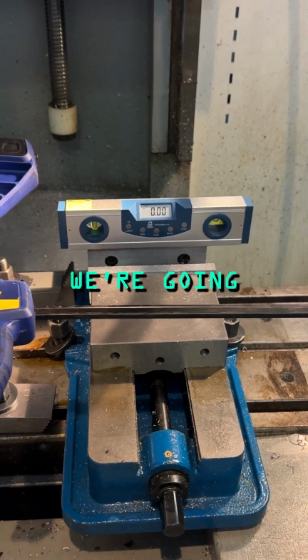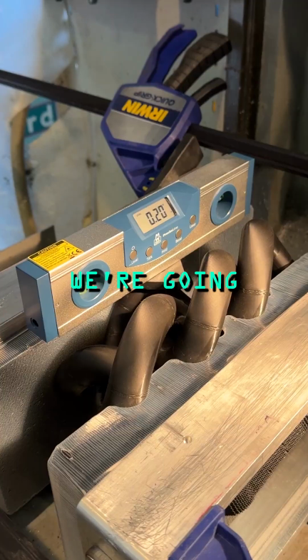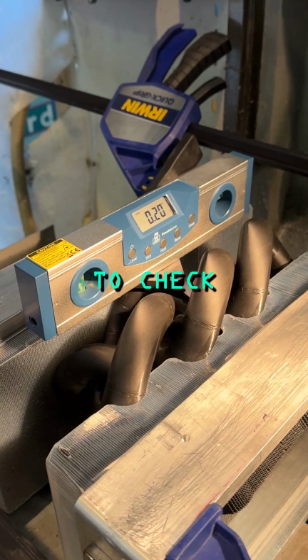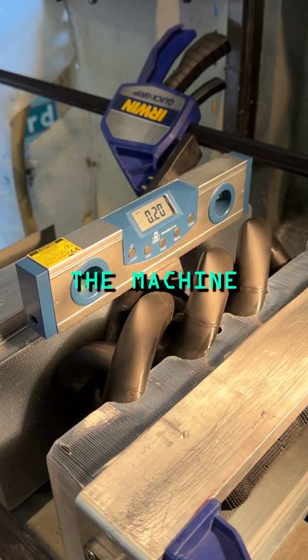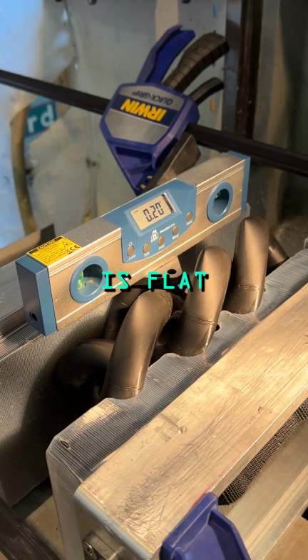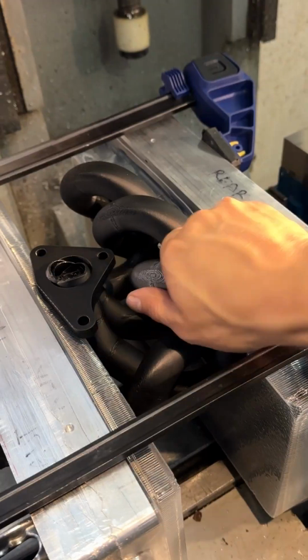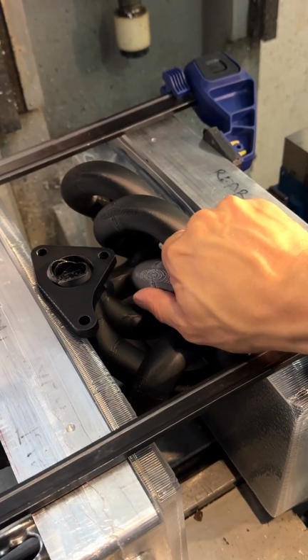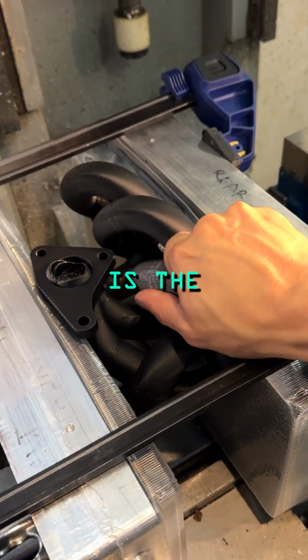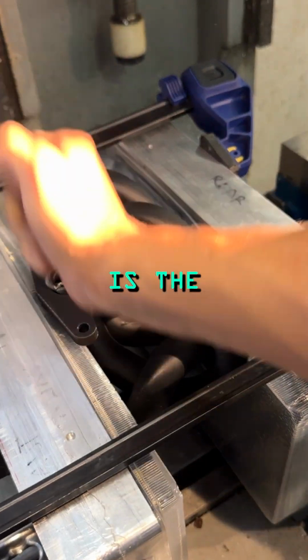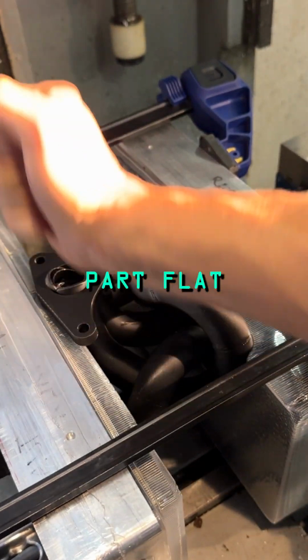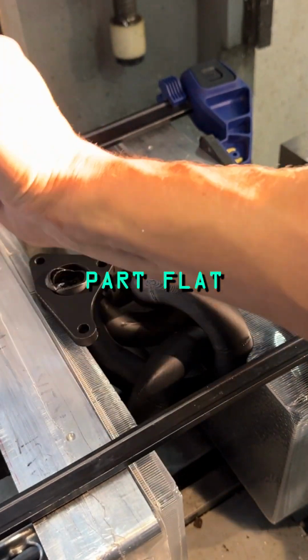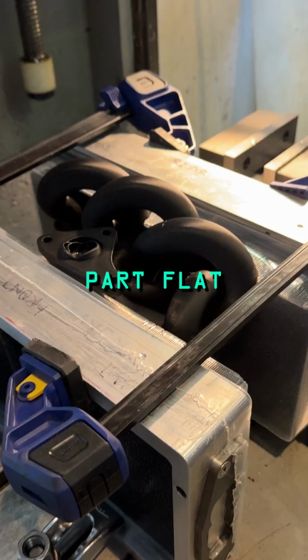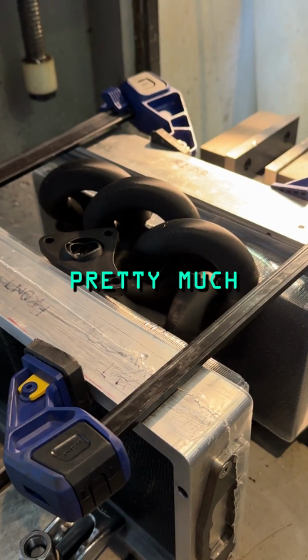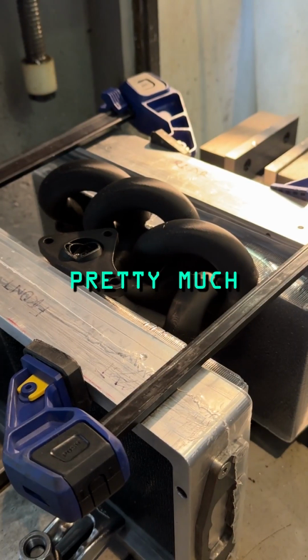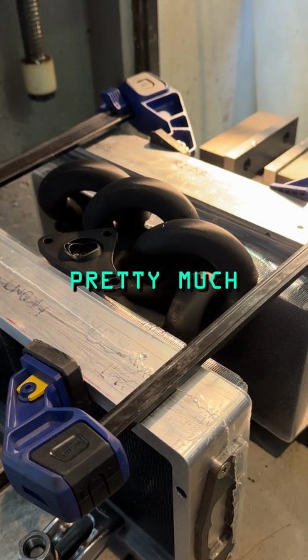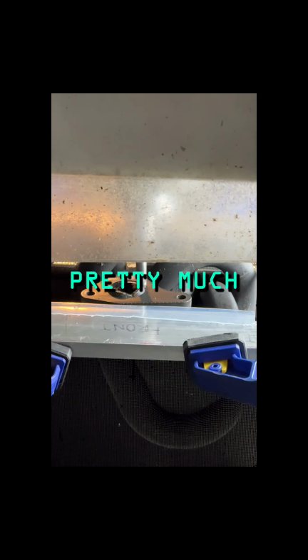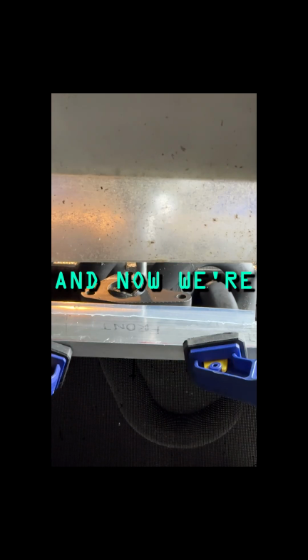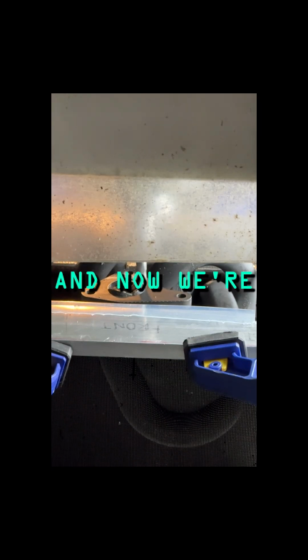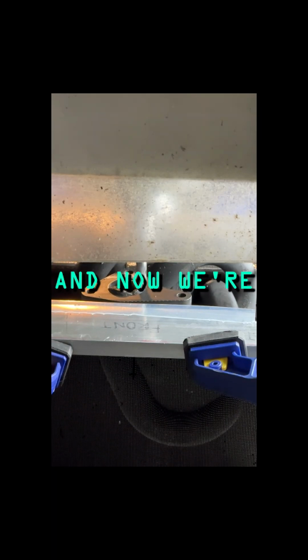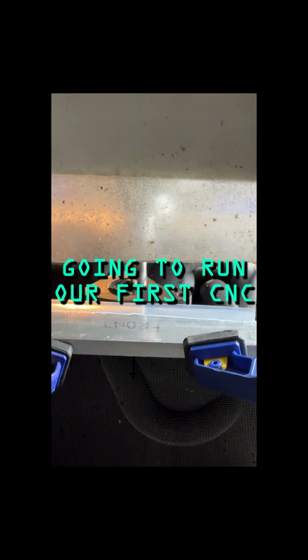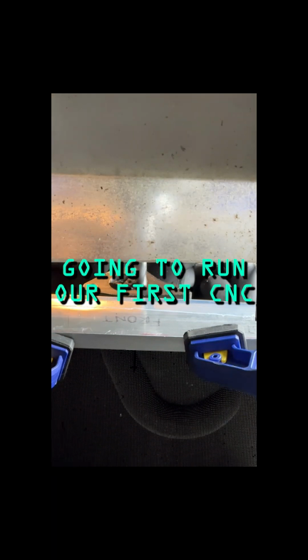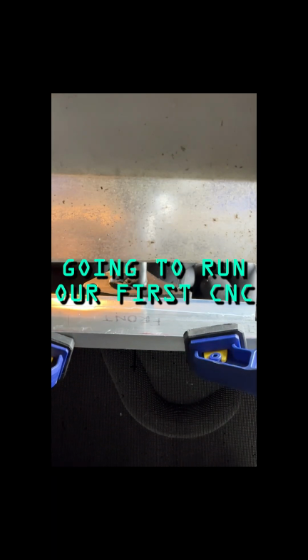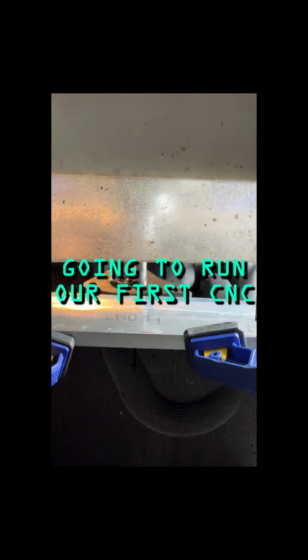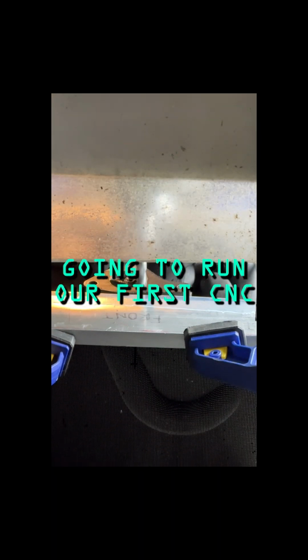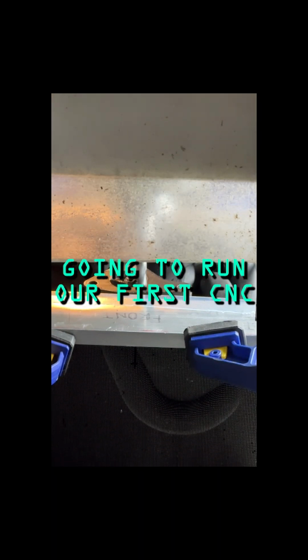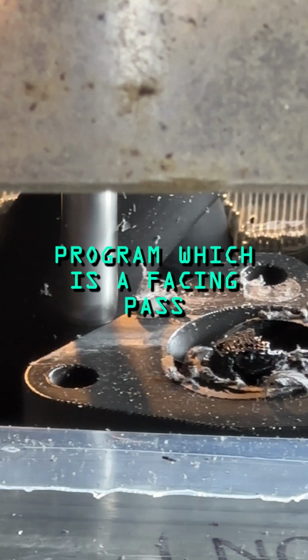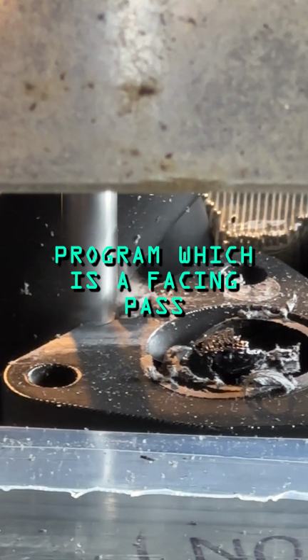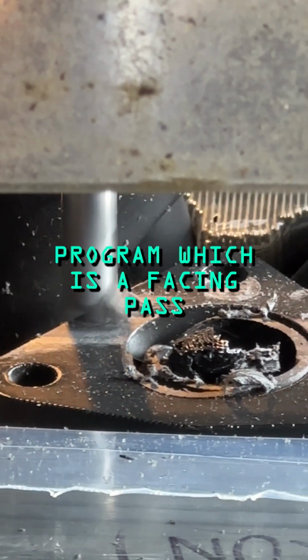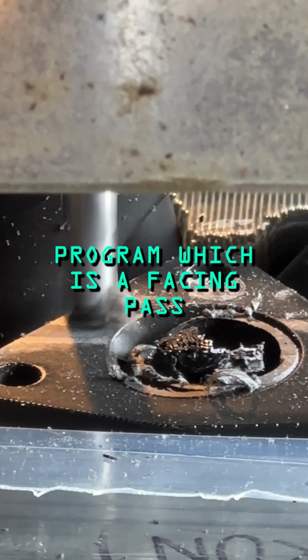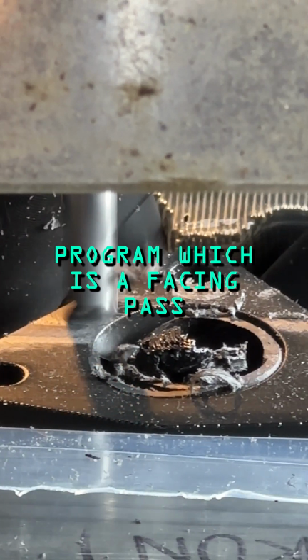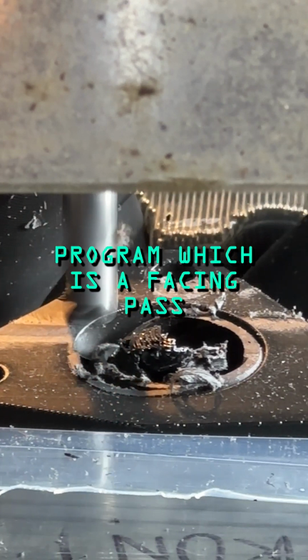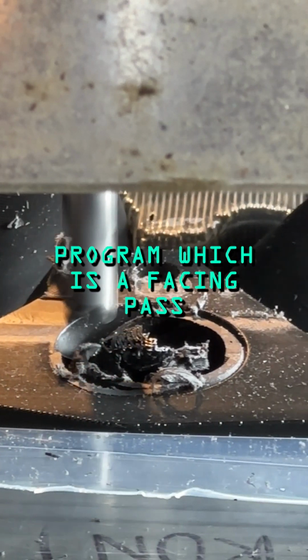Now we're going to check the machine's flat. Is the part flat? Pretty much. Clamp it all up and now we're going to run our first CNC program, which is a facing pass.